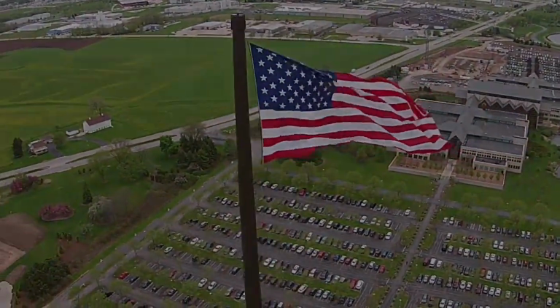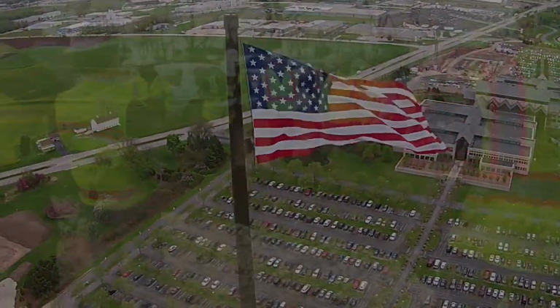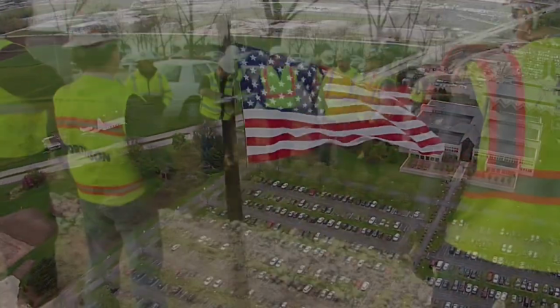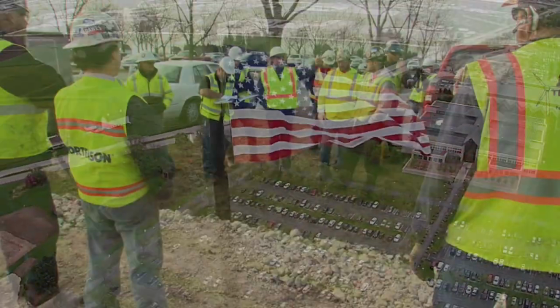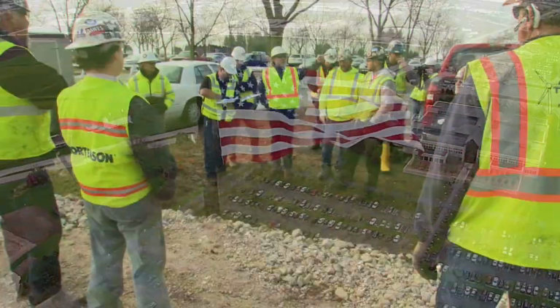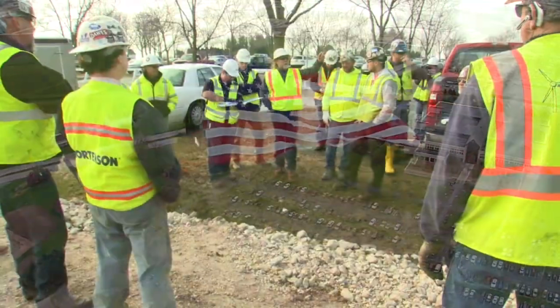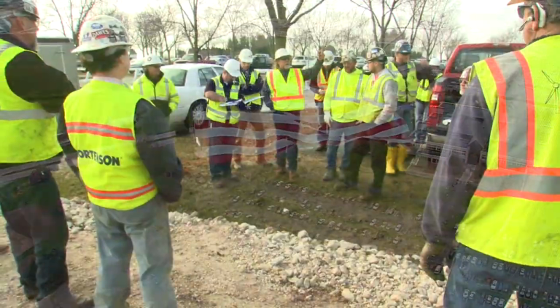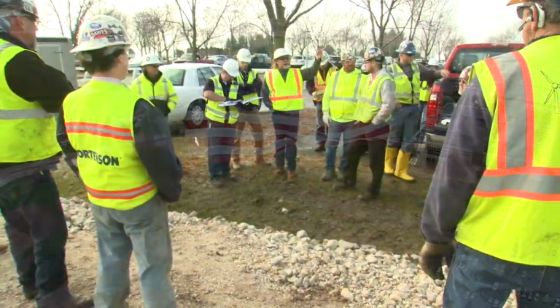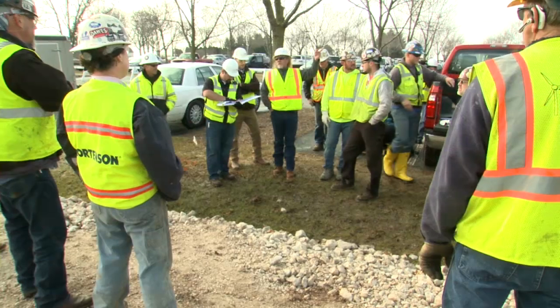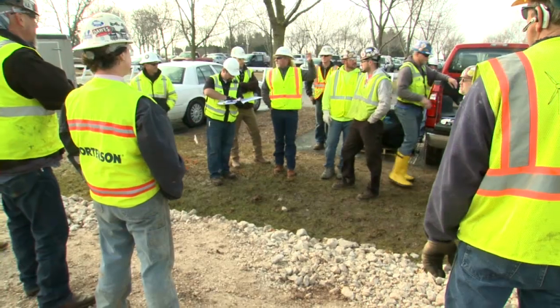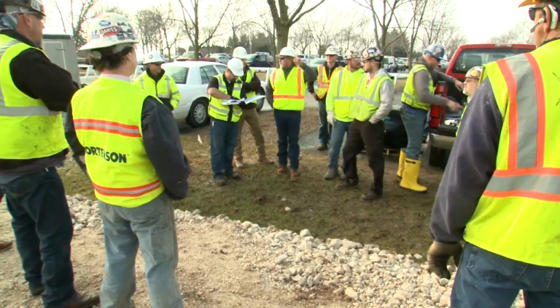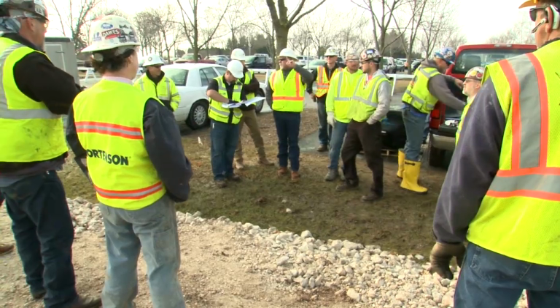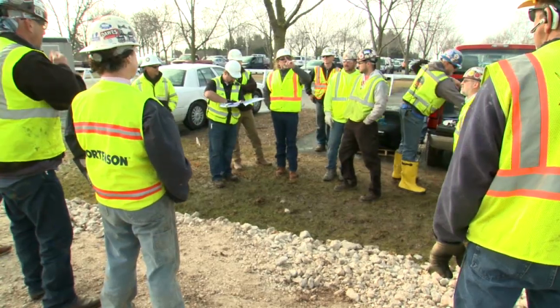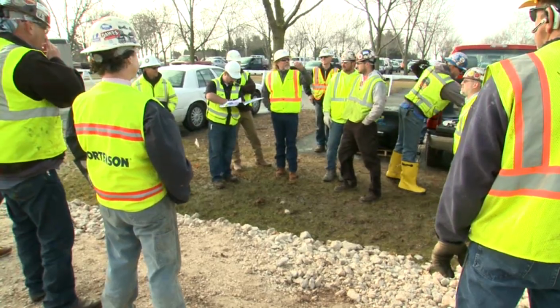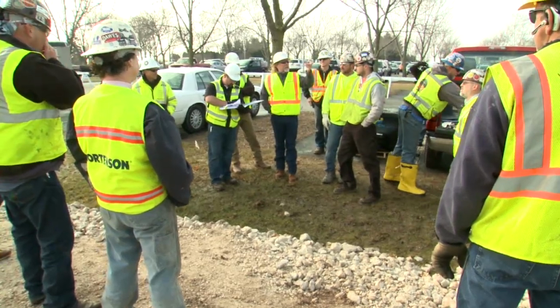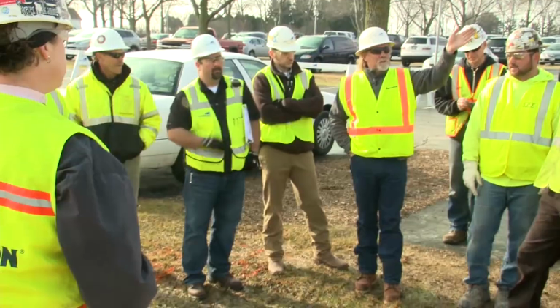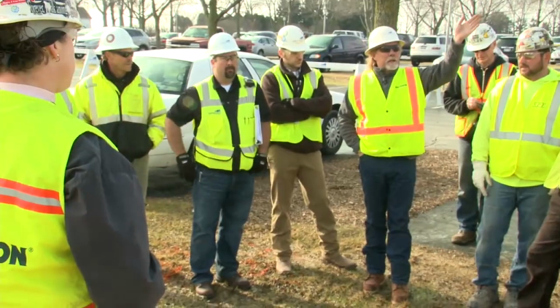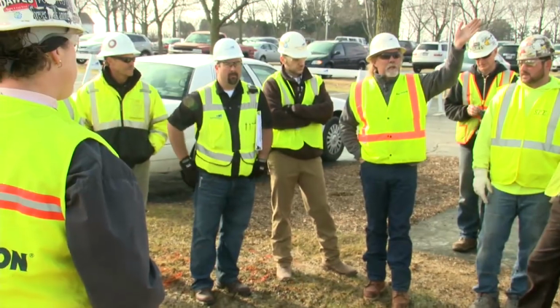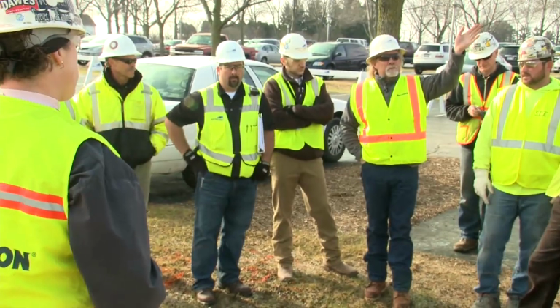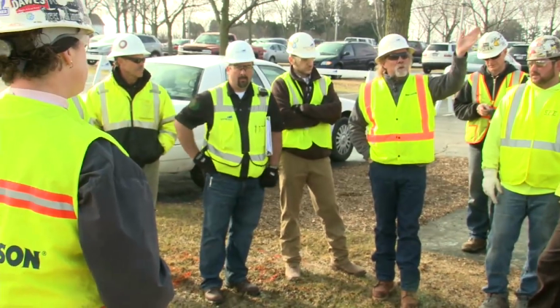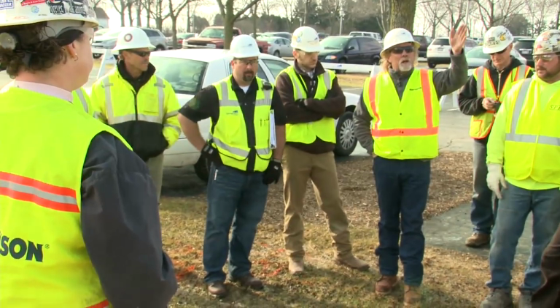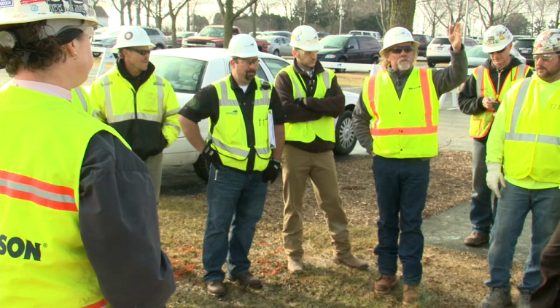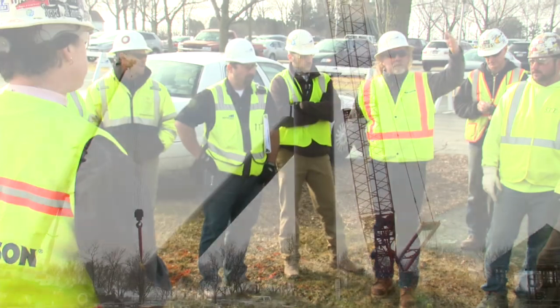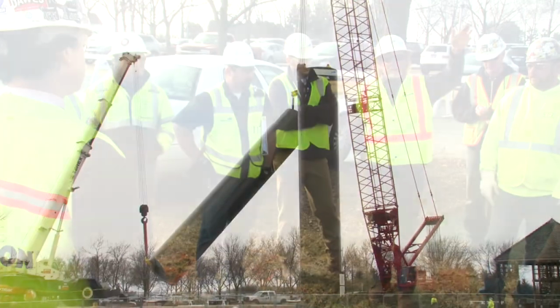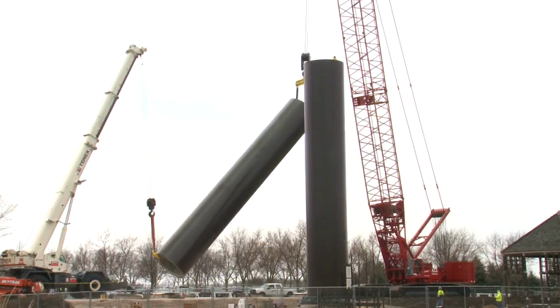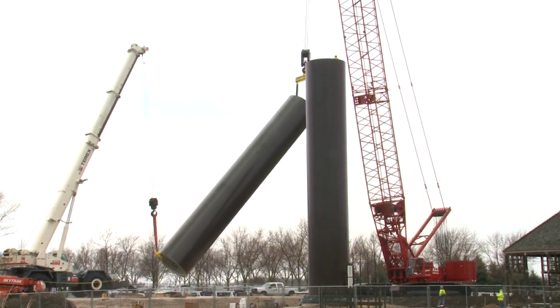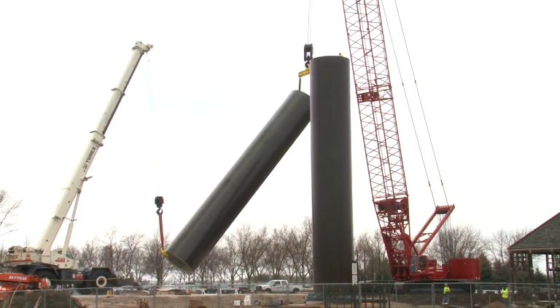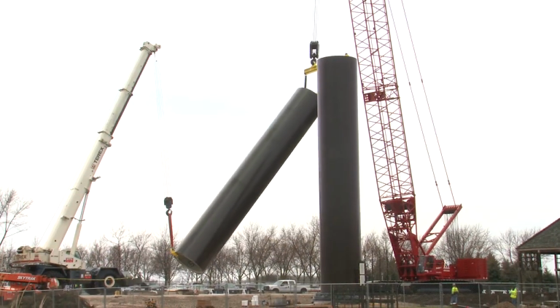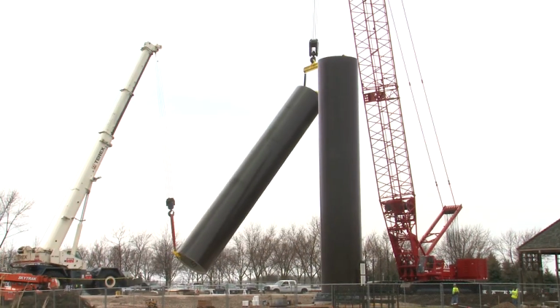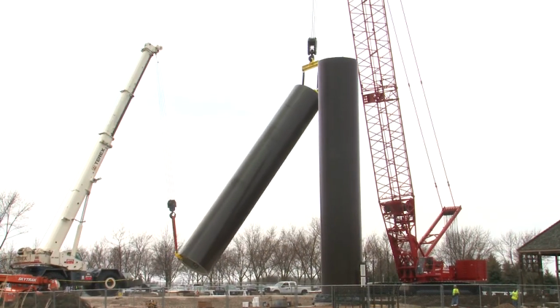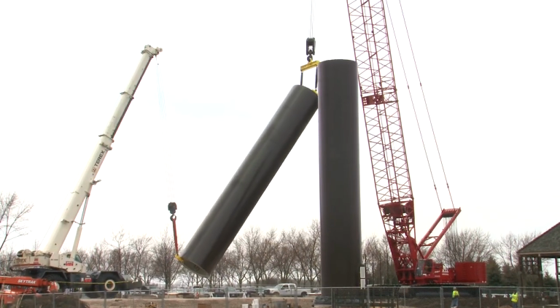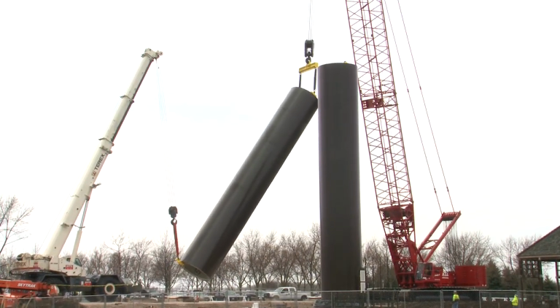We're going to get a rigging hung up on that end. We're going to pull this truck in, pick it up, swing it over, stand it up, and send it.